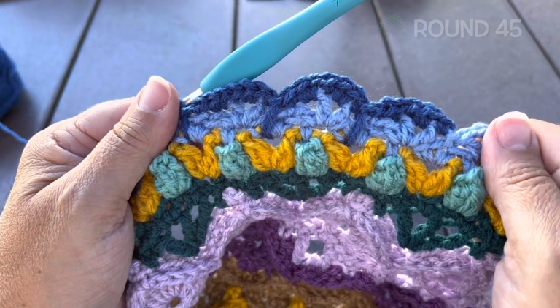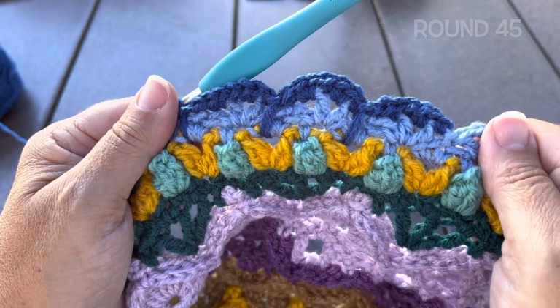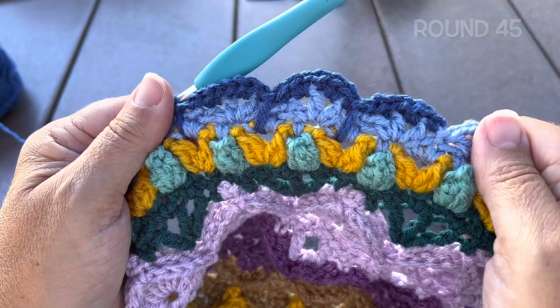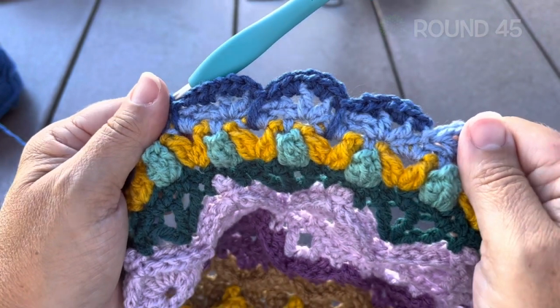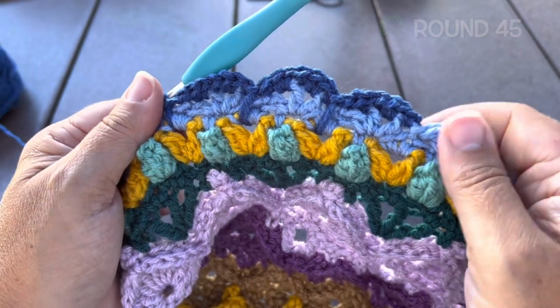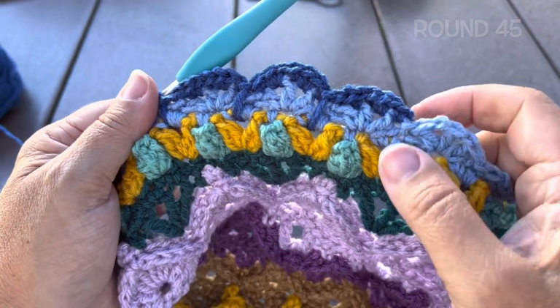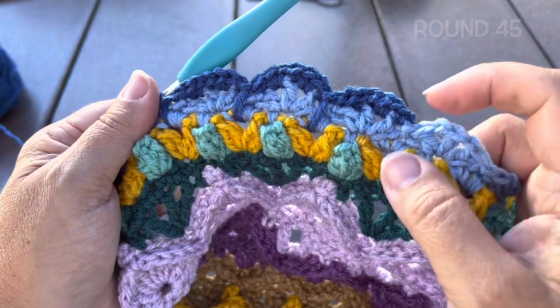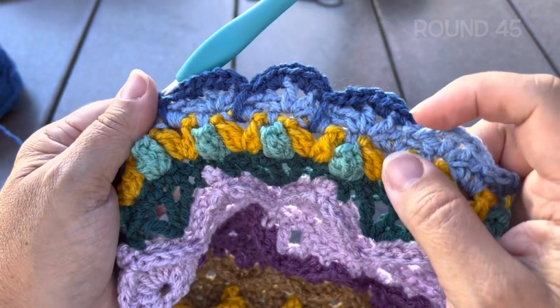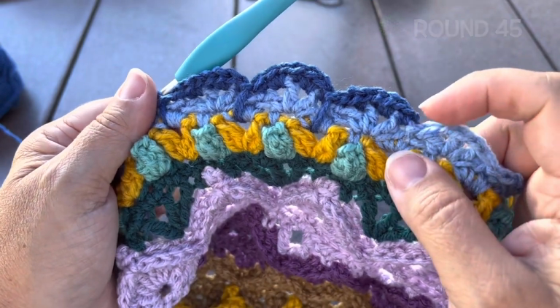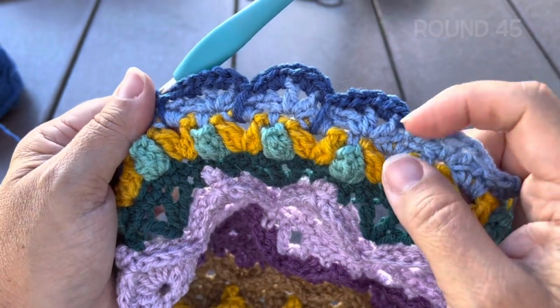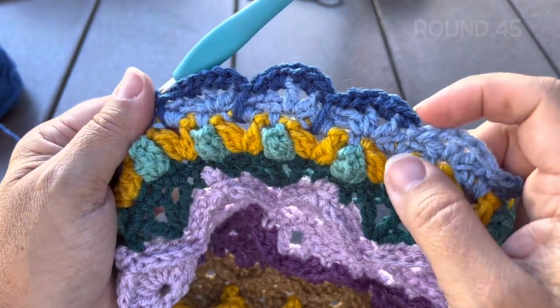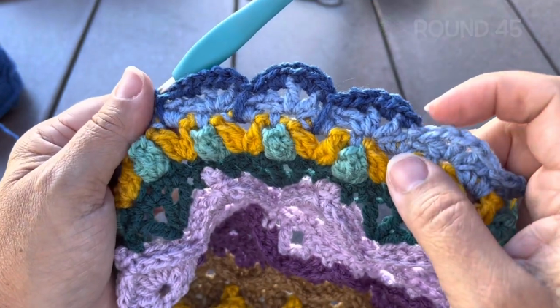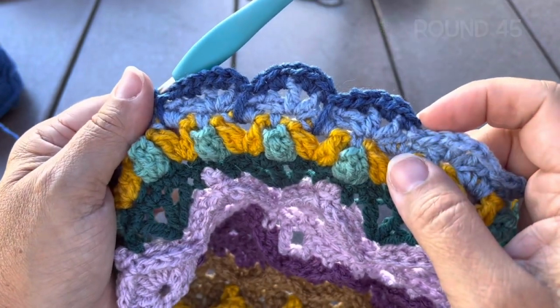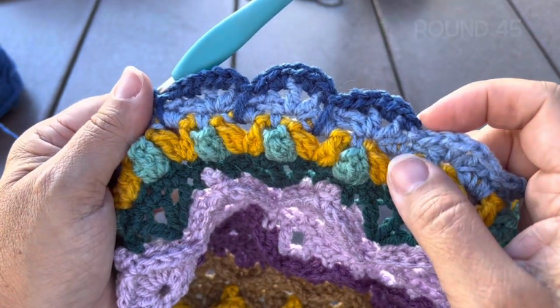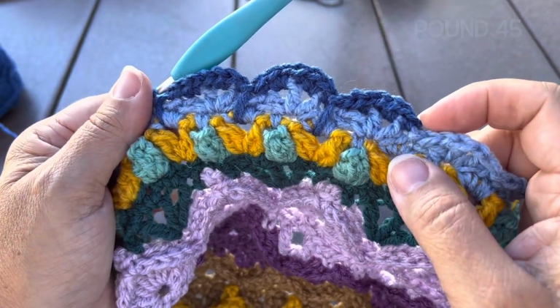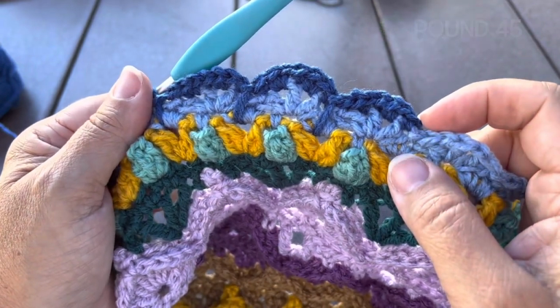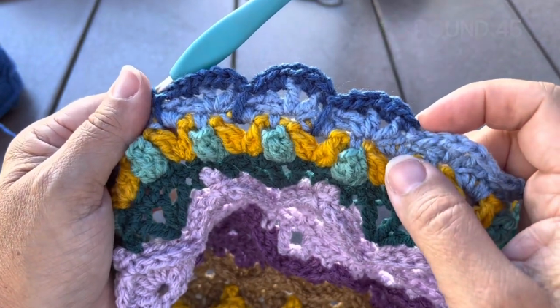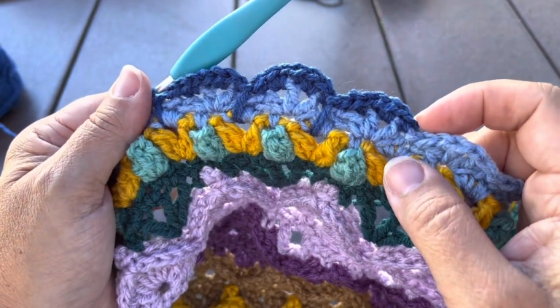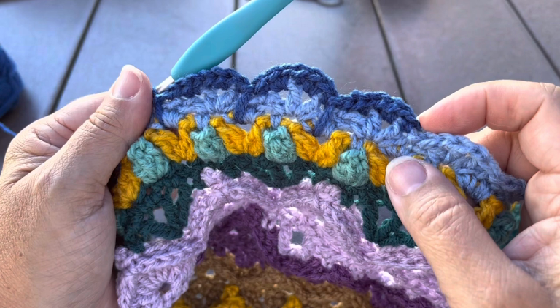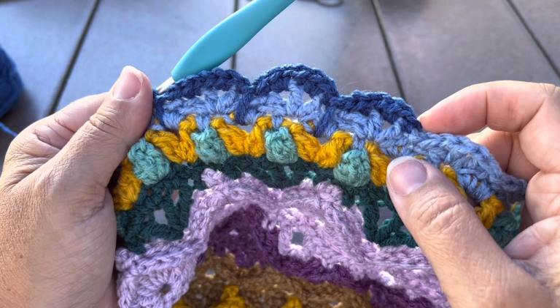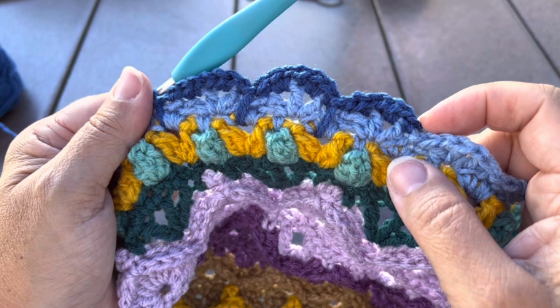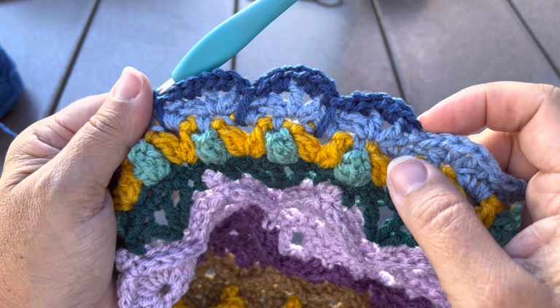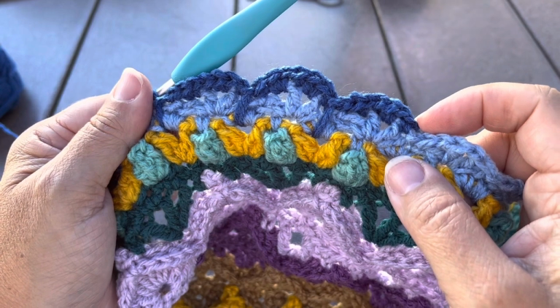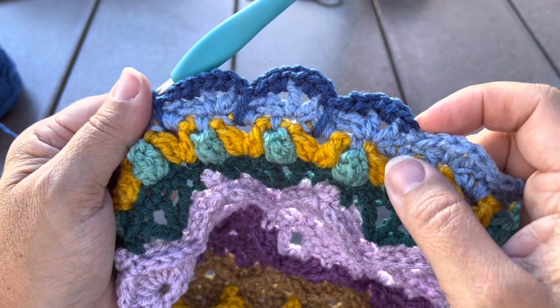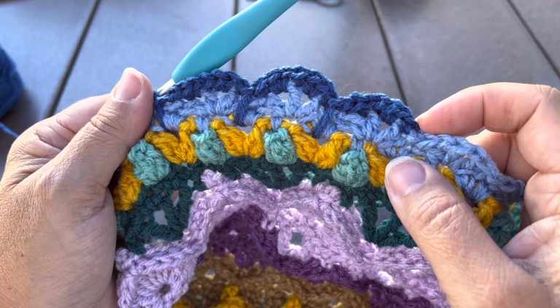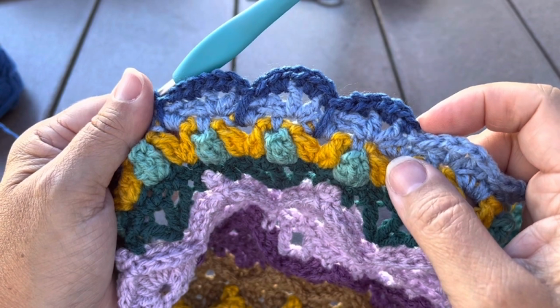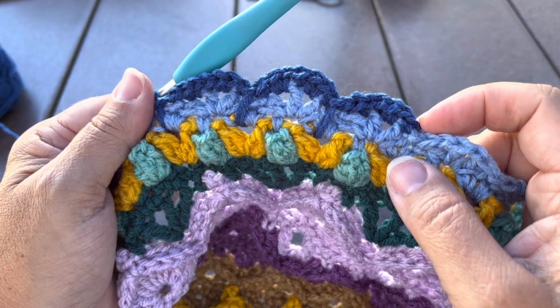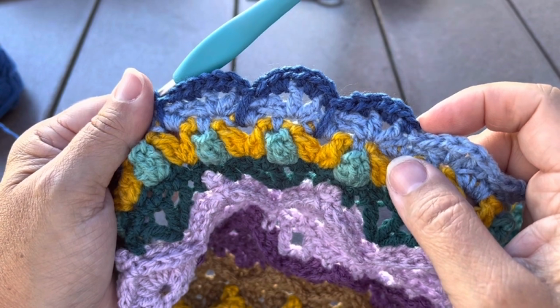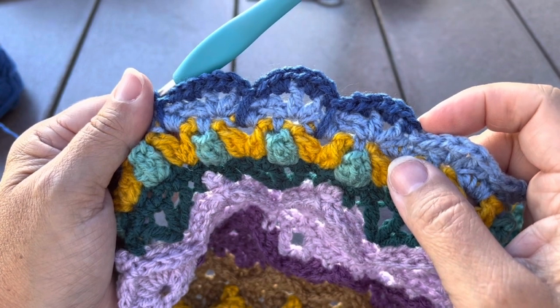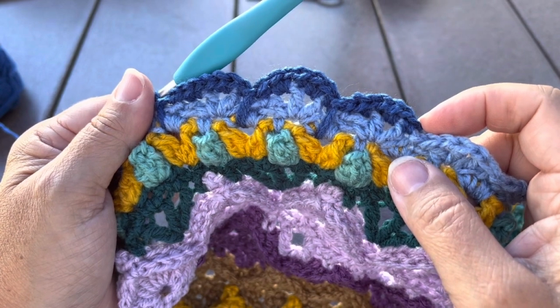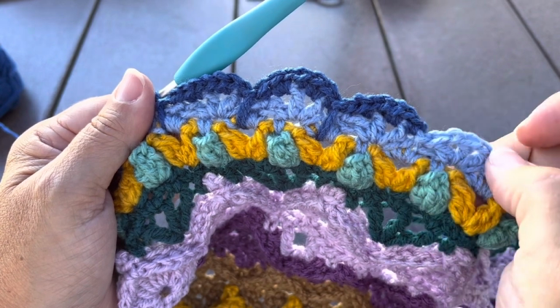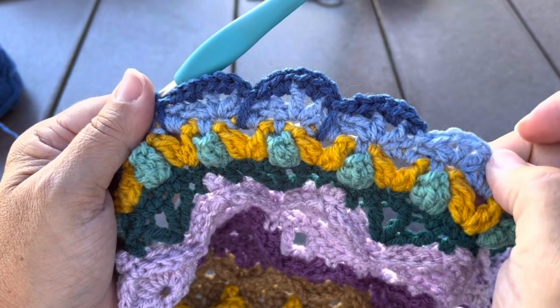Join with a slip stitch to our starting single crochet at the end of the round and fasten off.